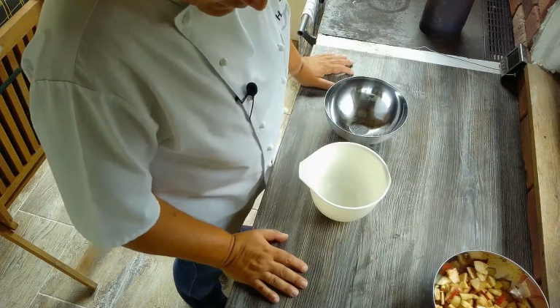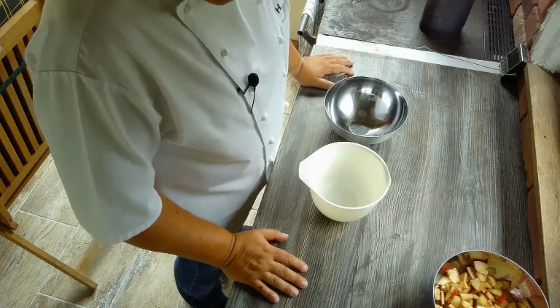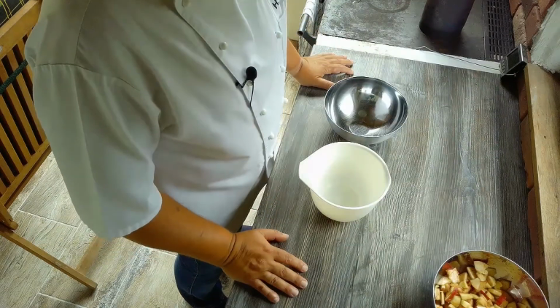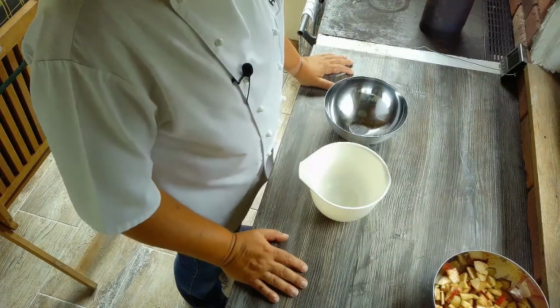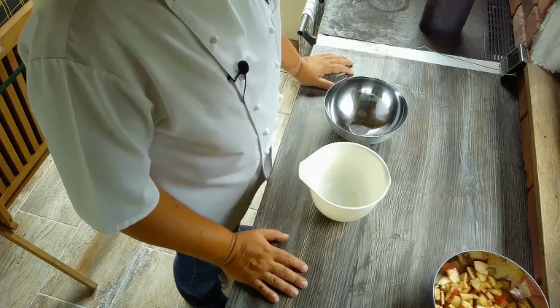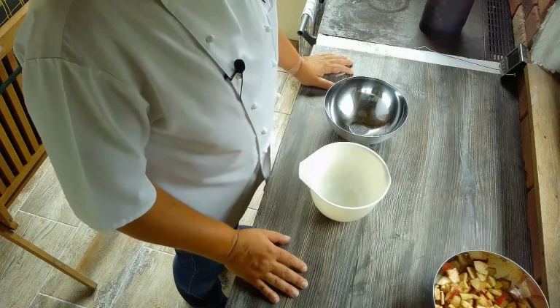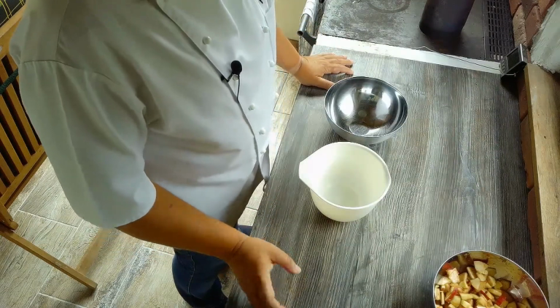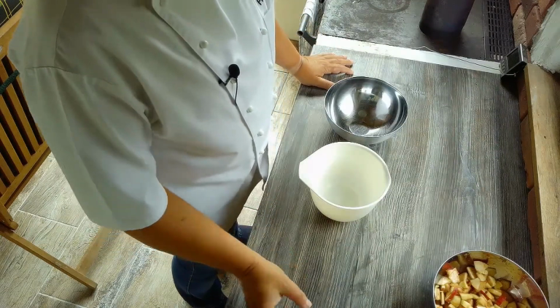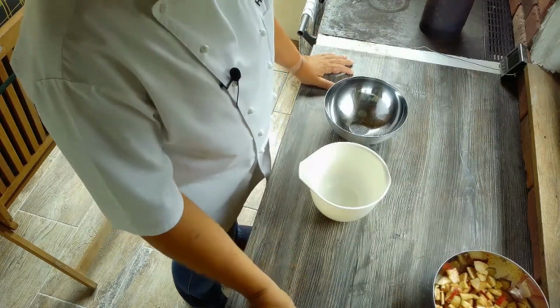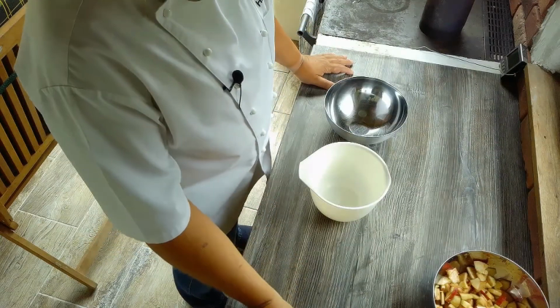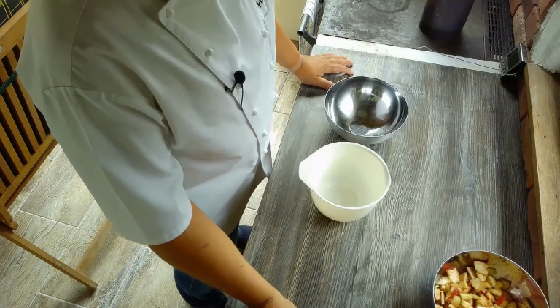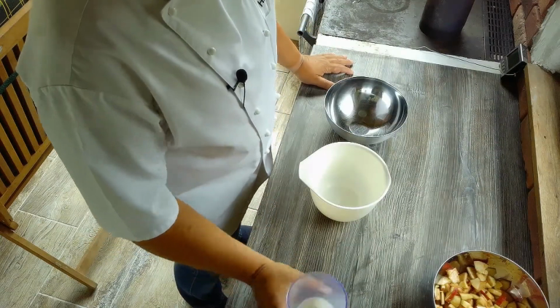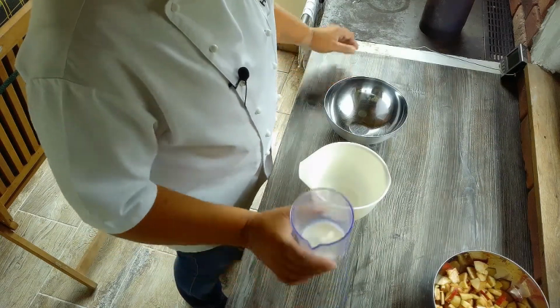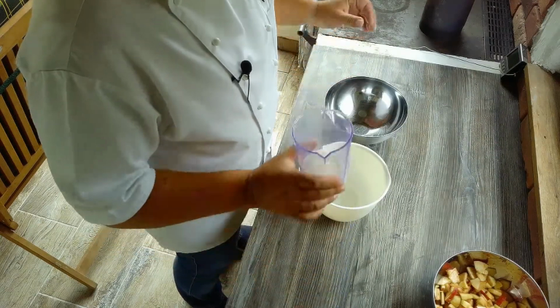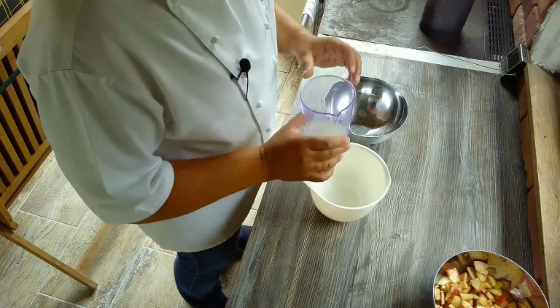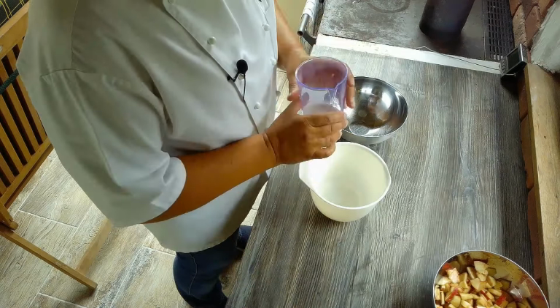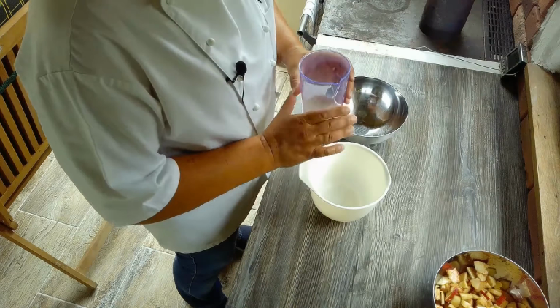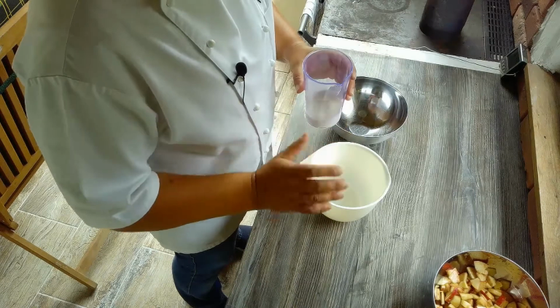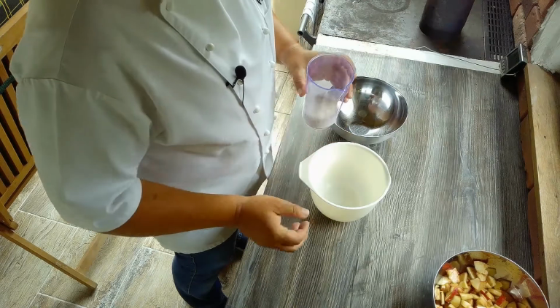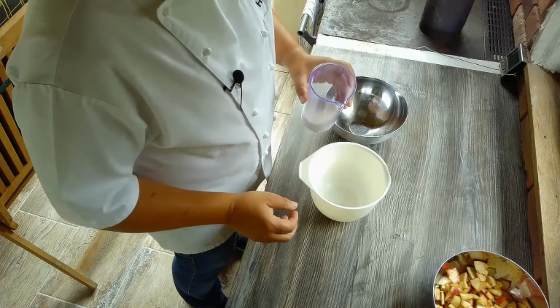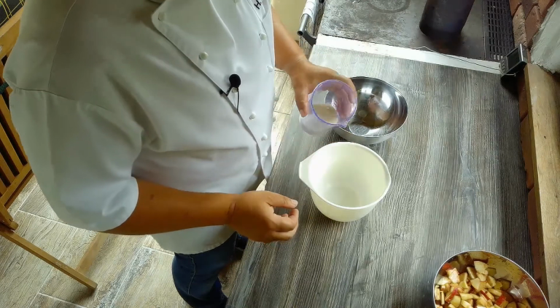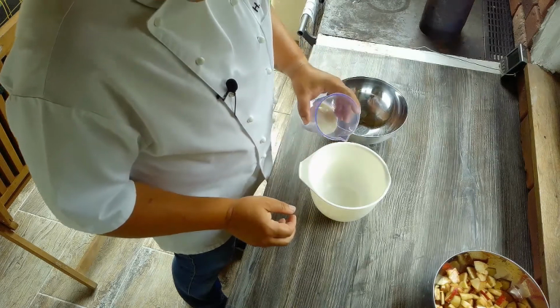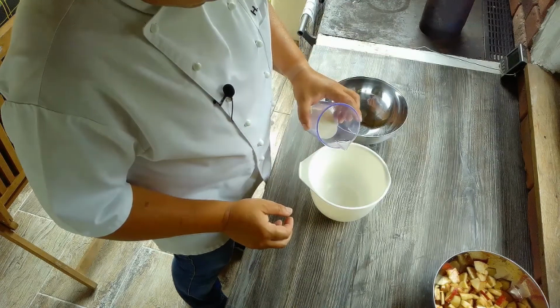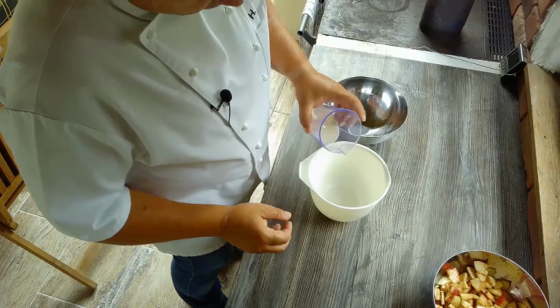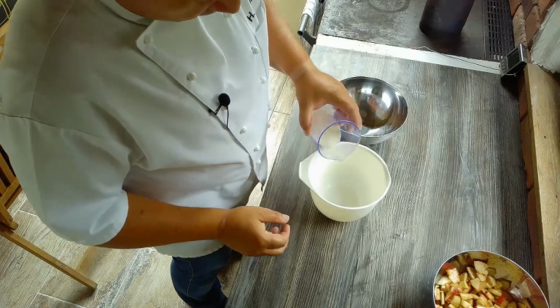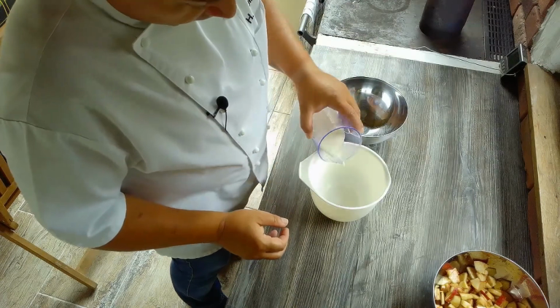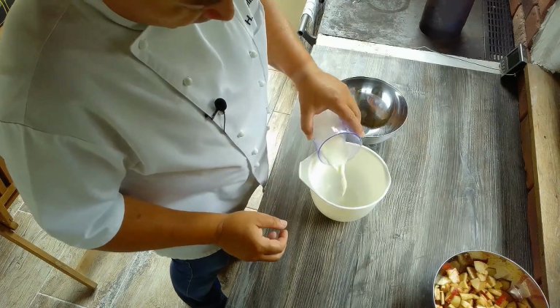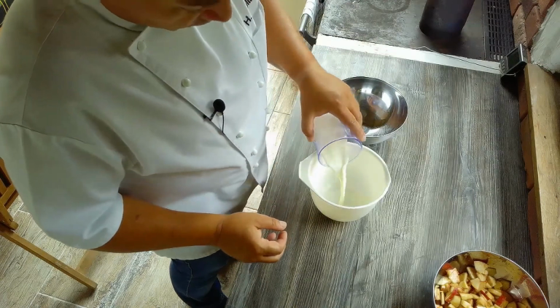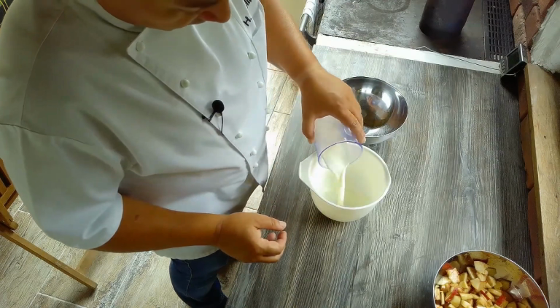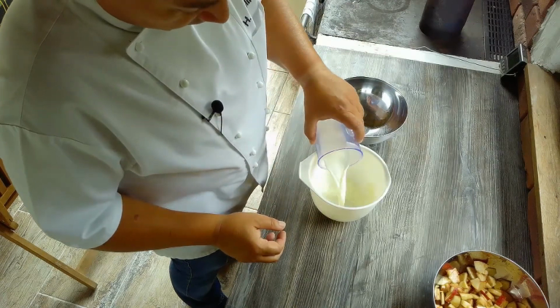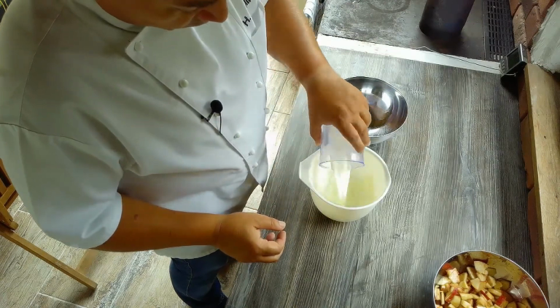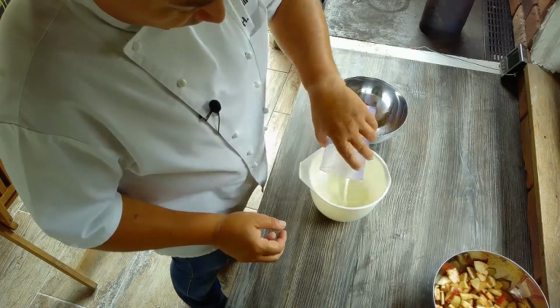Weiters brauchen wir für unseren Scheiterhaufen einen Aufguss, und den machen wir mit einem Achtel Liter Milch.